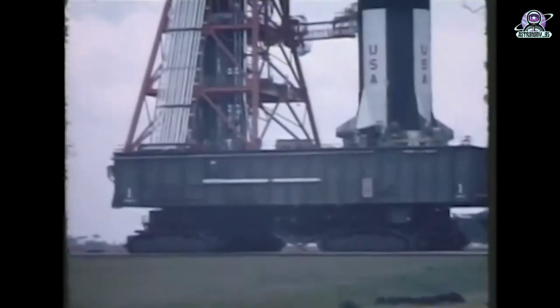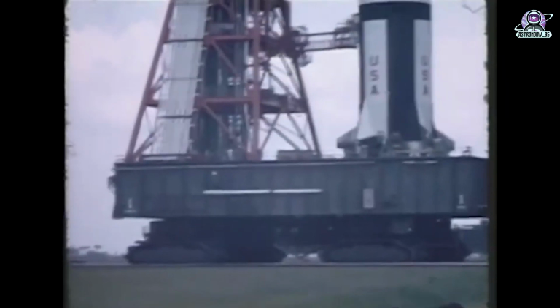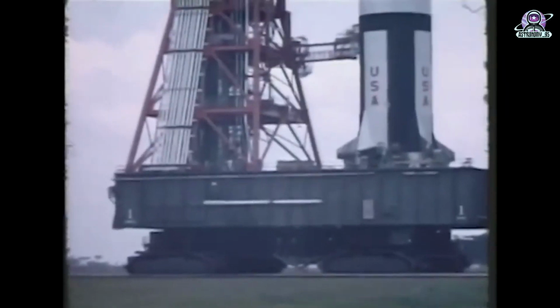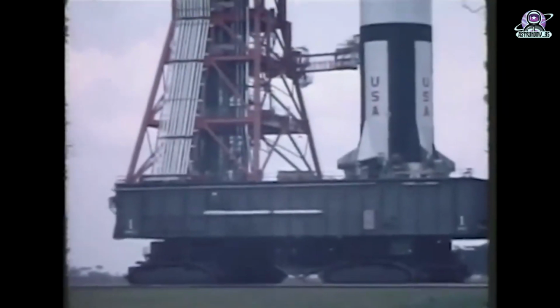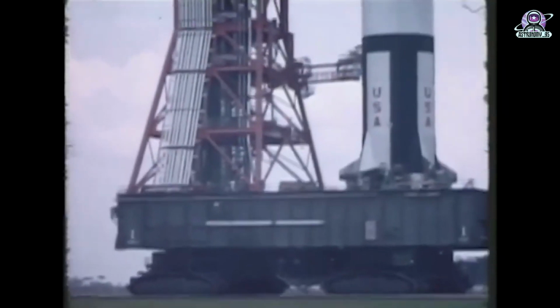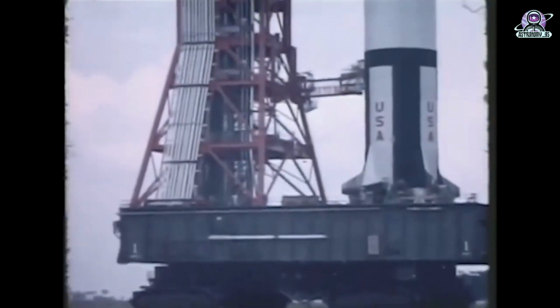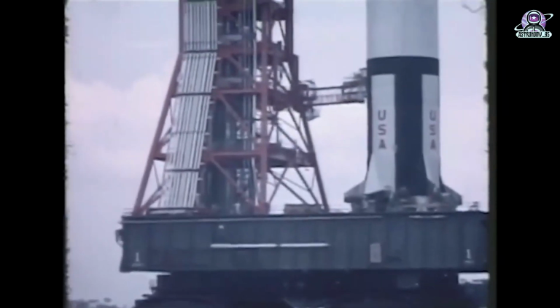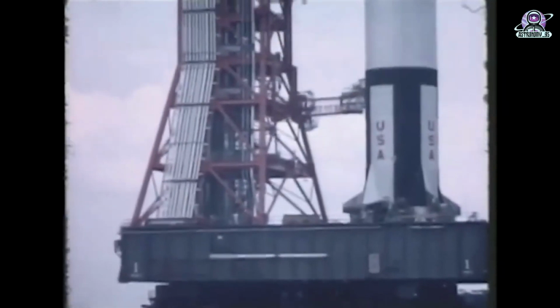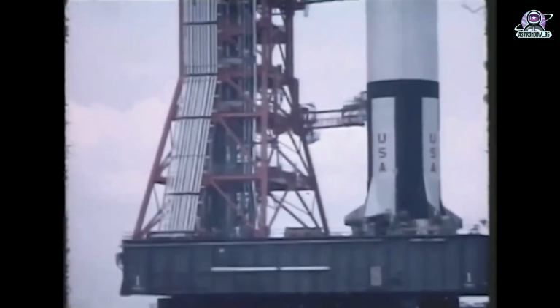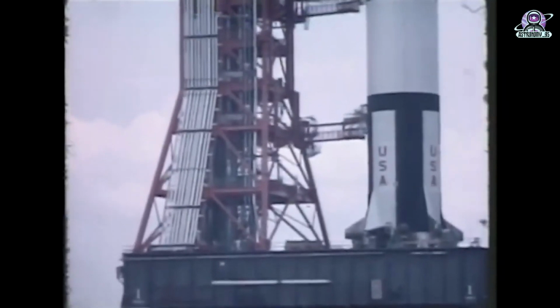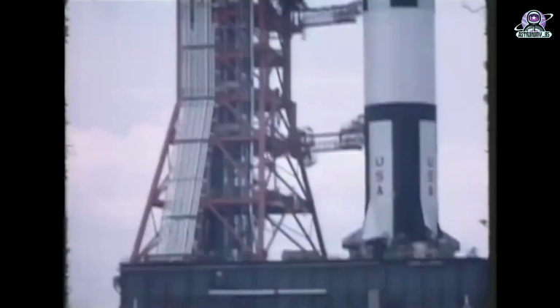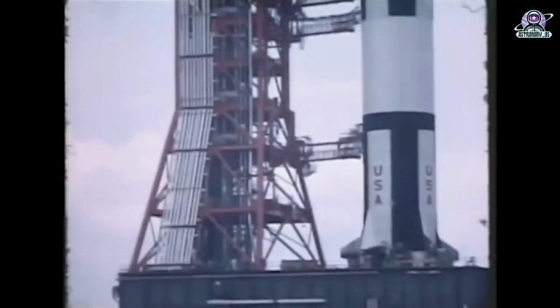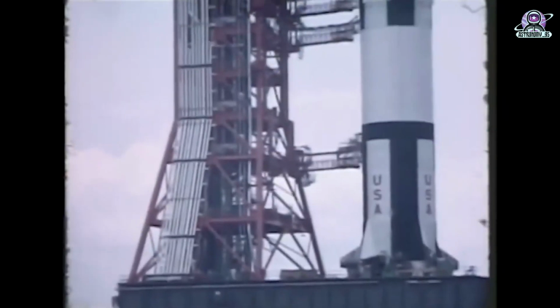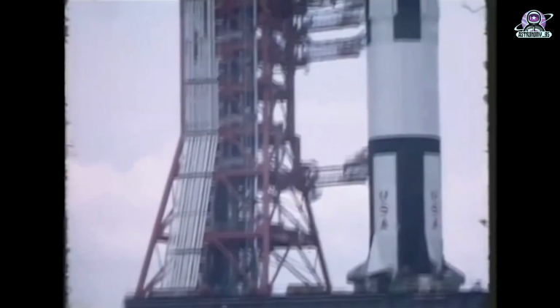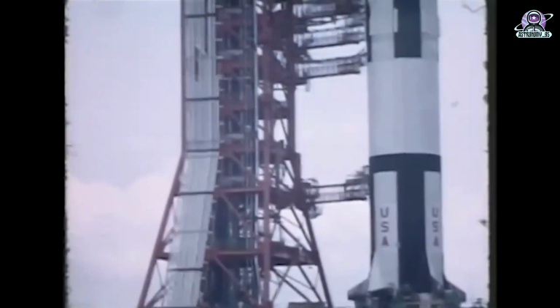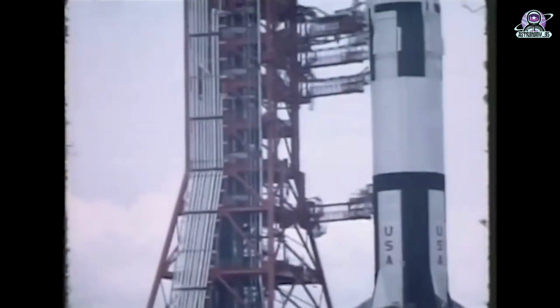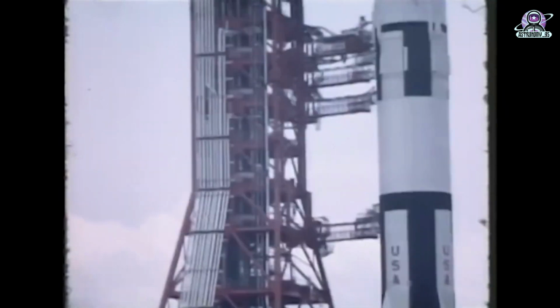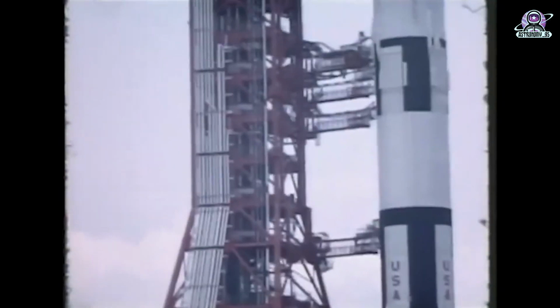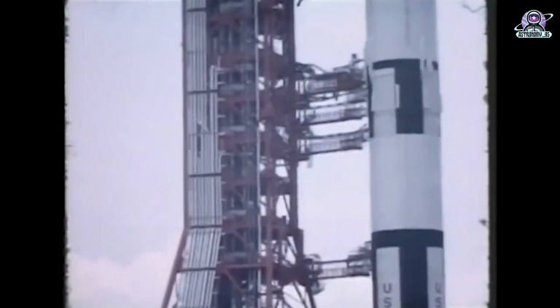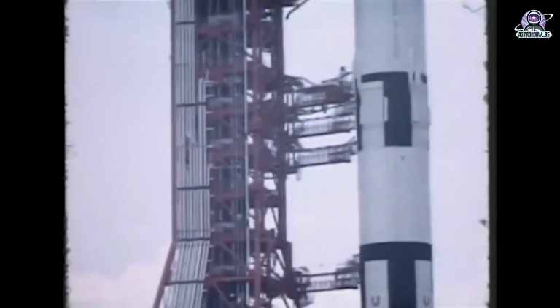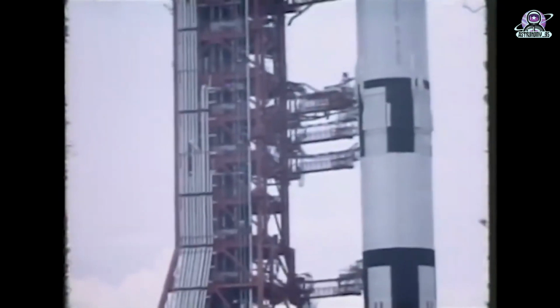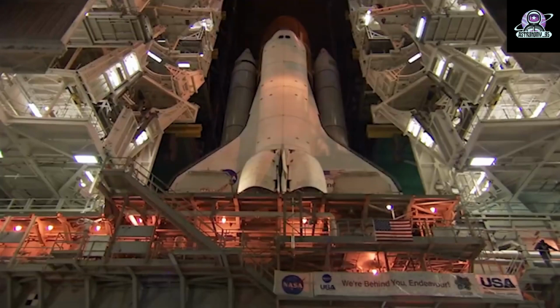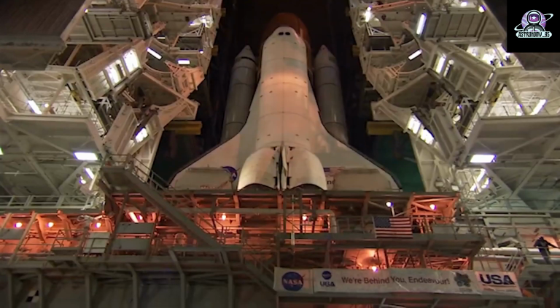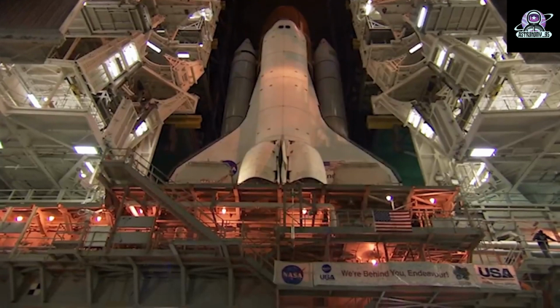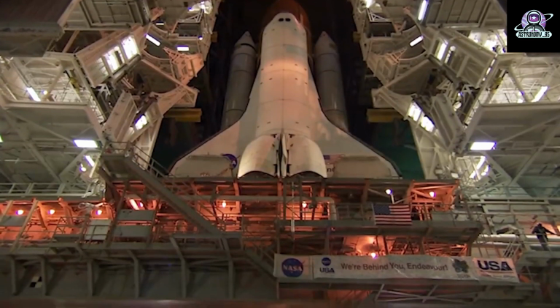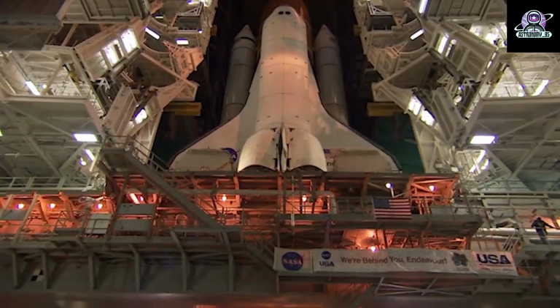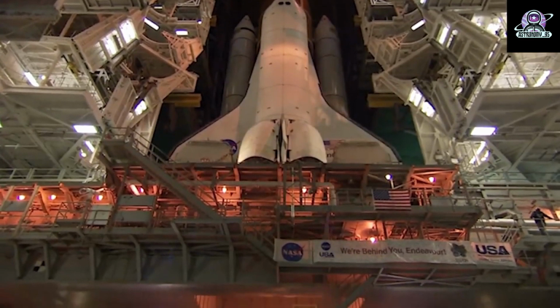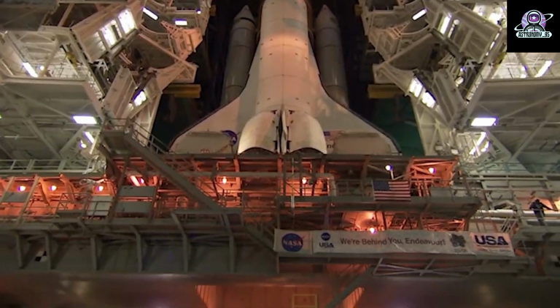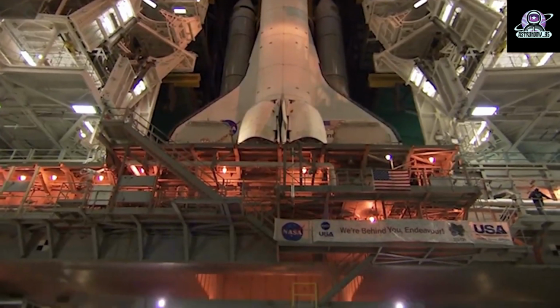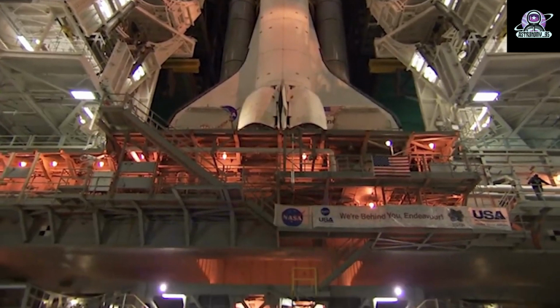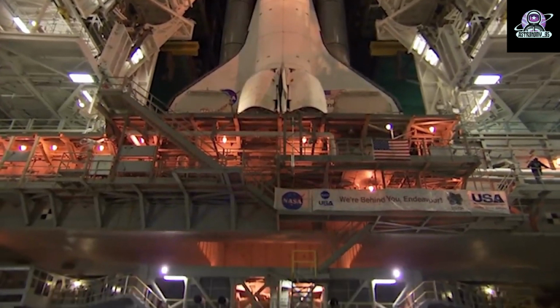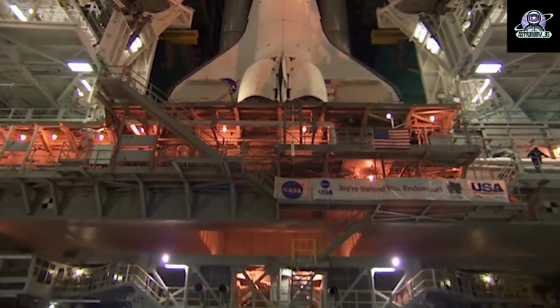During the wet dress rehearsal, the fully stacked rocket will be rolled out to the launch pad for a simulation that includes launch control at Kennedy, mission control at NASA's Johnson Space Center in Houston, and a full operational checkout and countdown to launch. The simulation includes loading the large central core stage of the rocket with liquid oxygen and liquid hydrogen — that's the wet part.